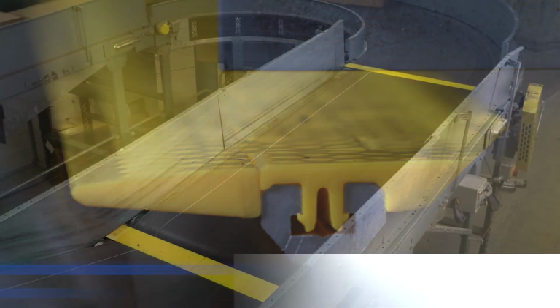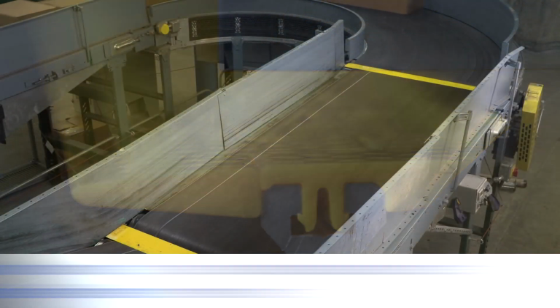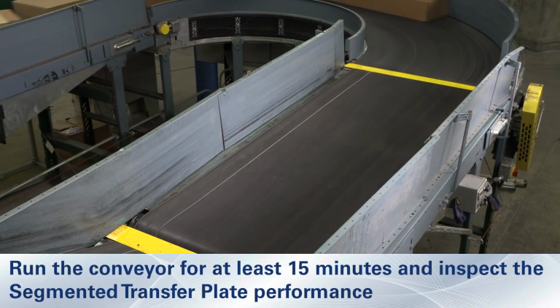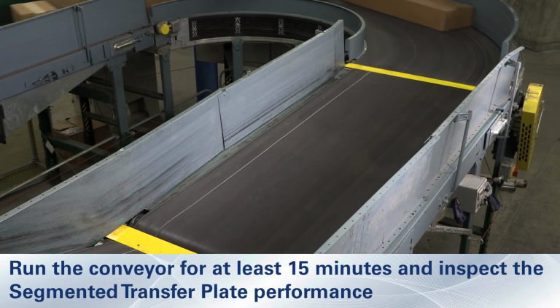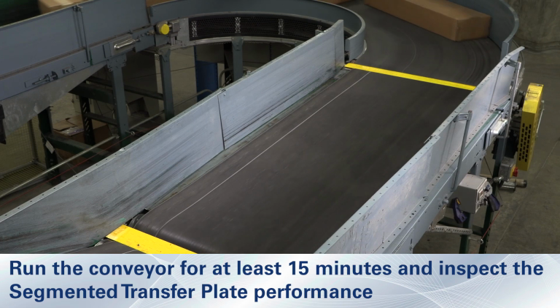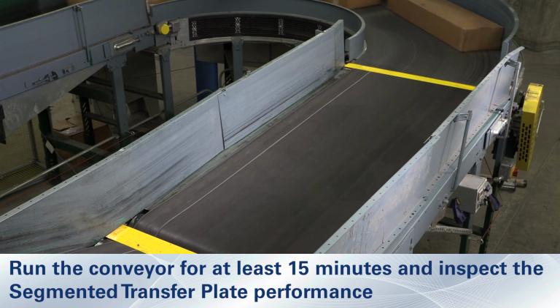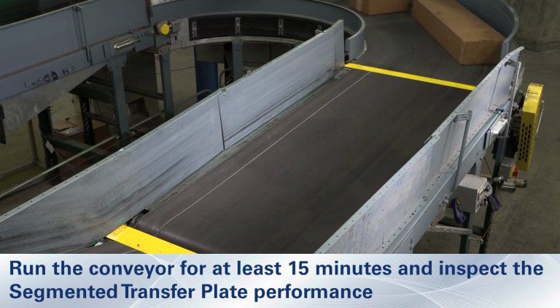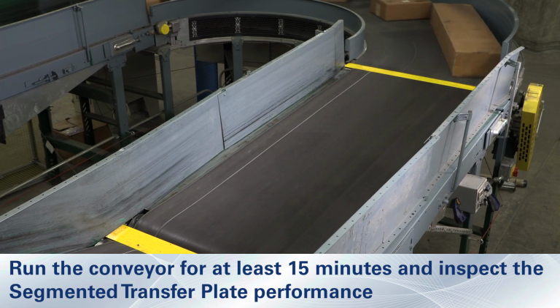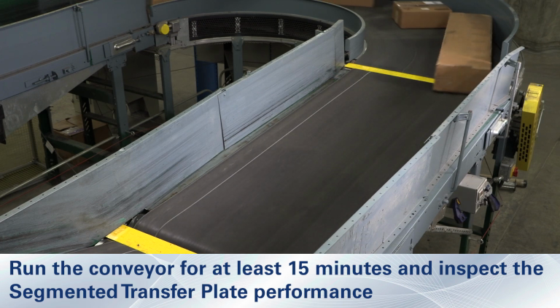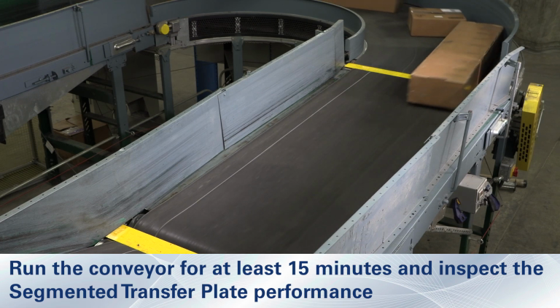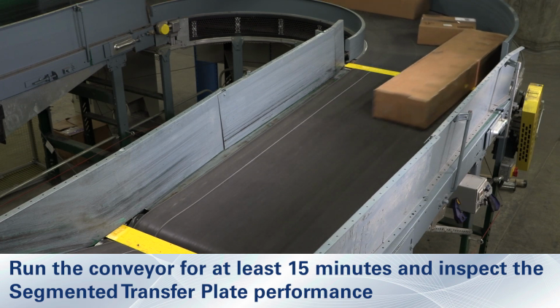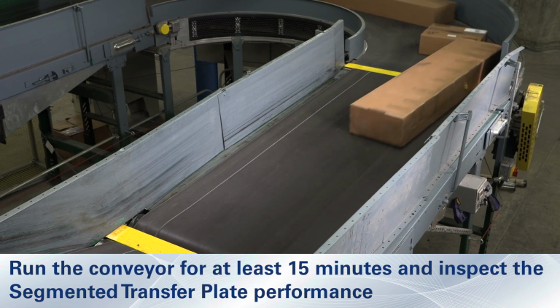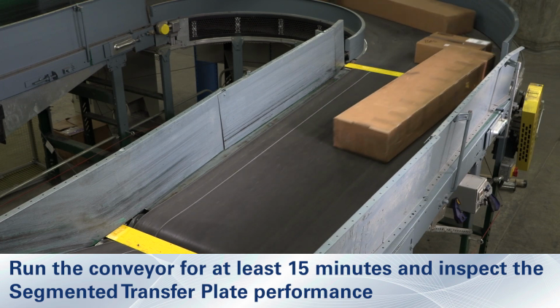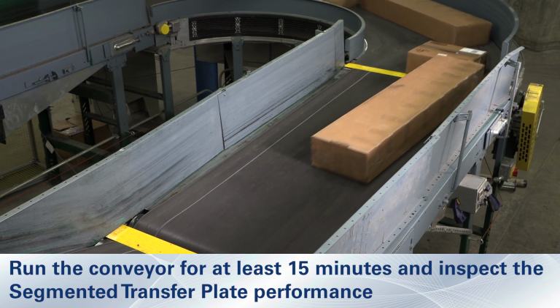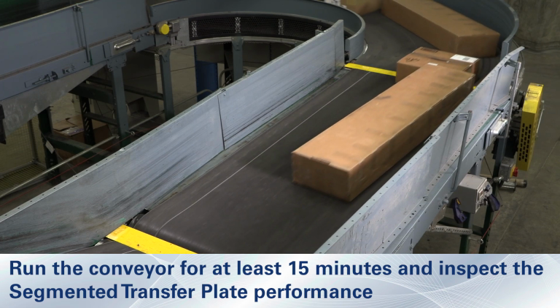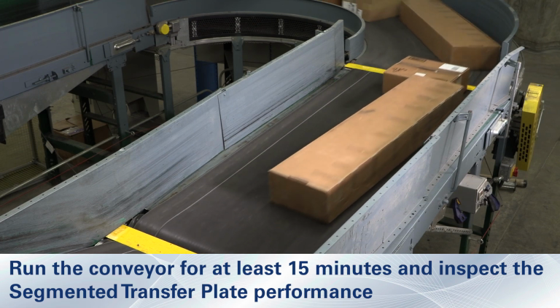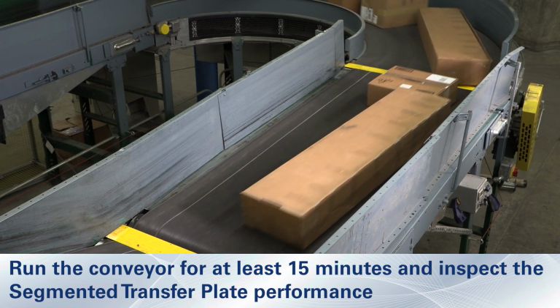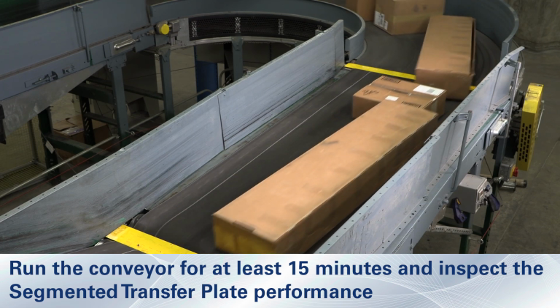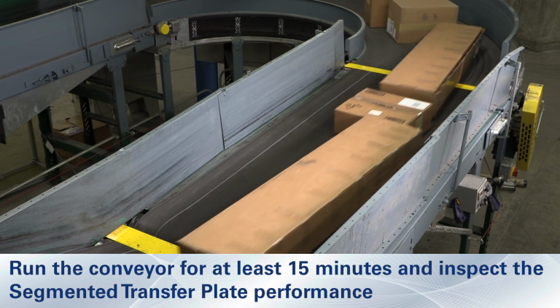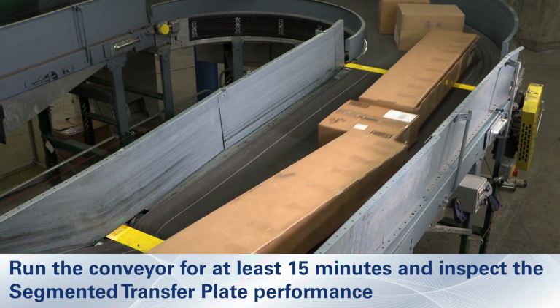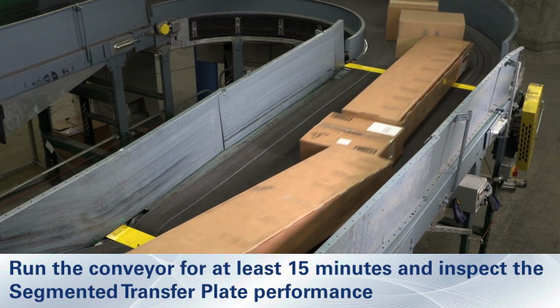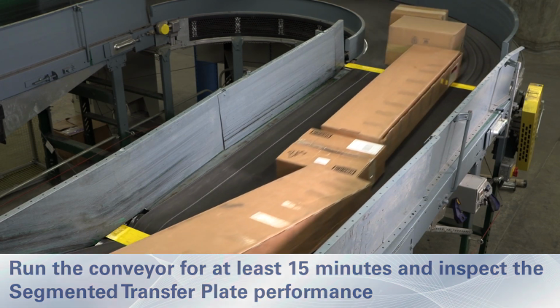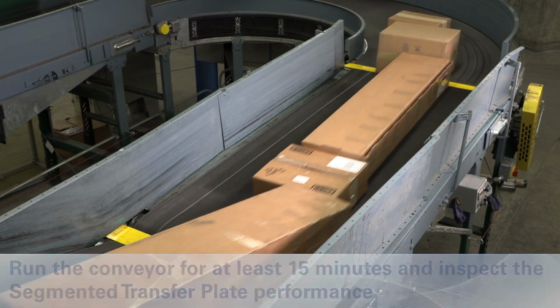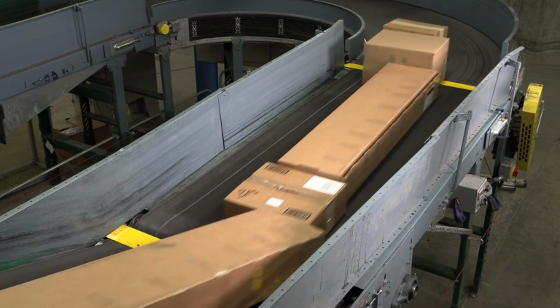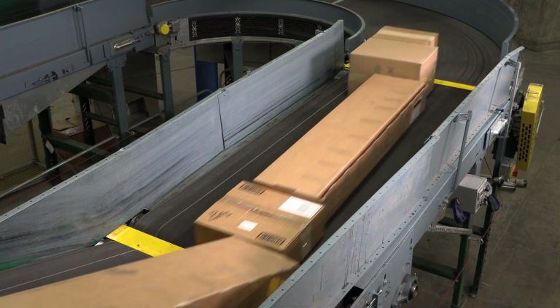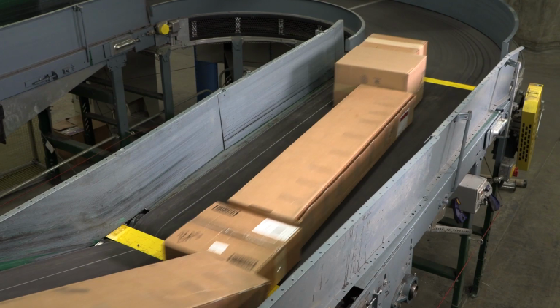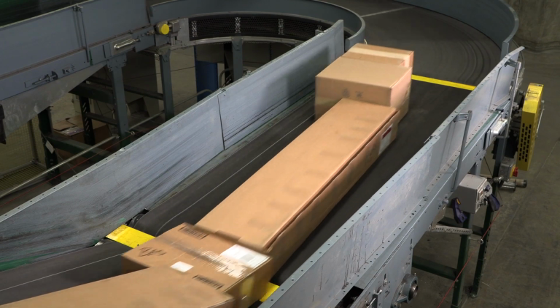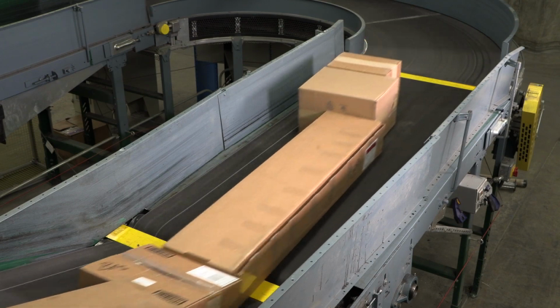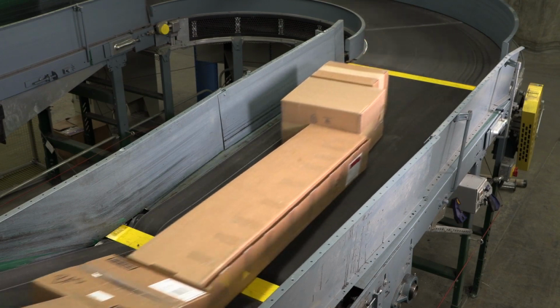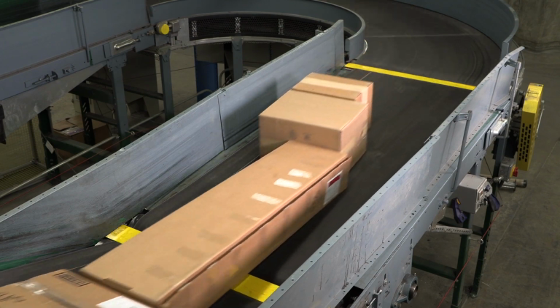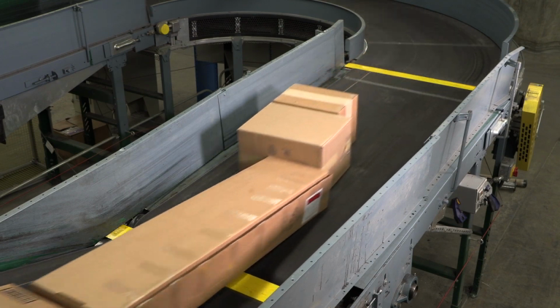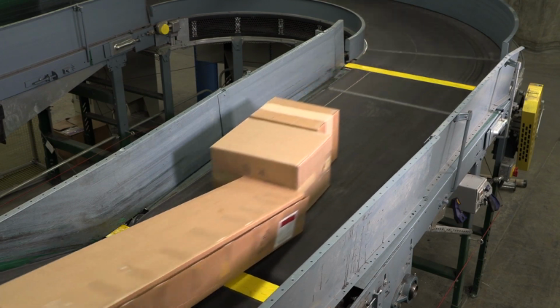Verify that all fasteners are properly tightened and that all installation materials and tools have been removed from the belt and the conveyor area.